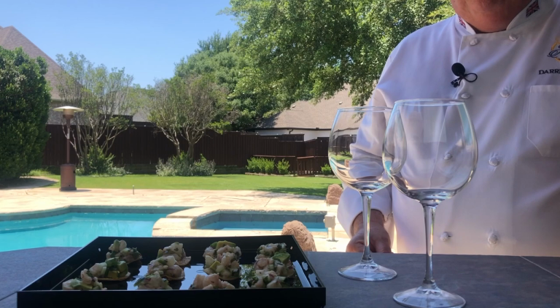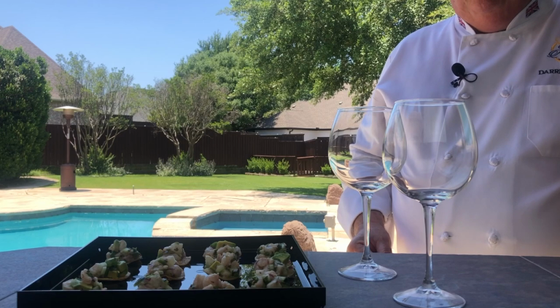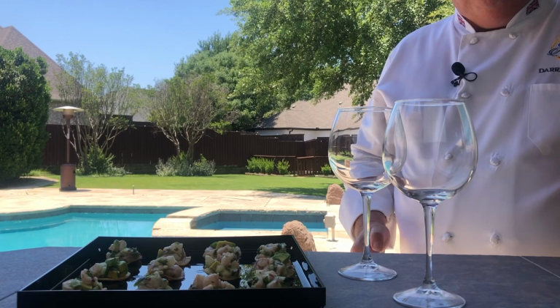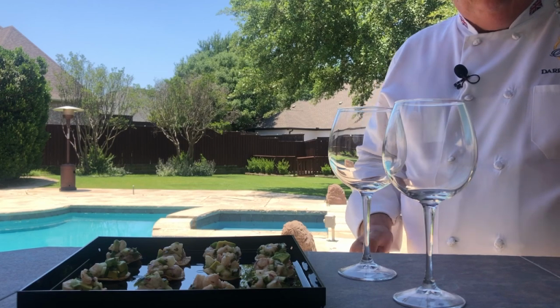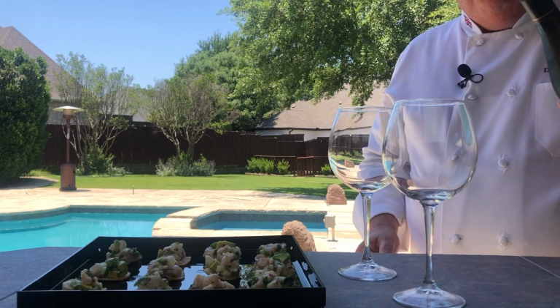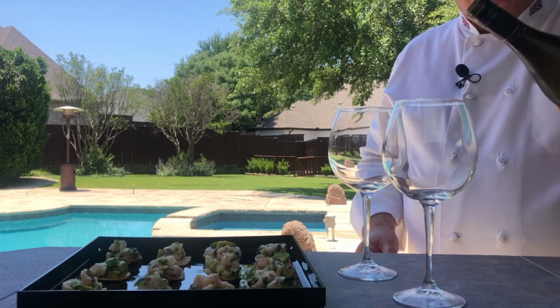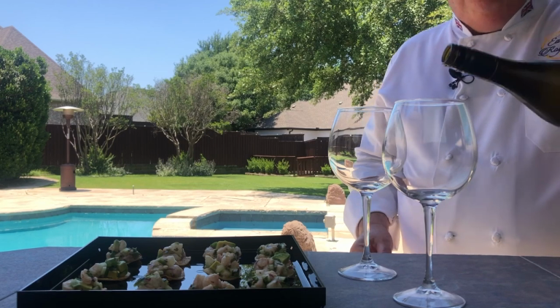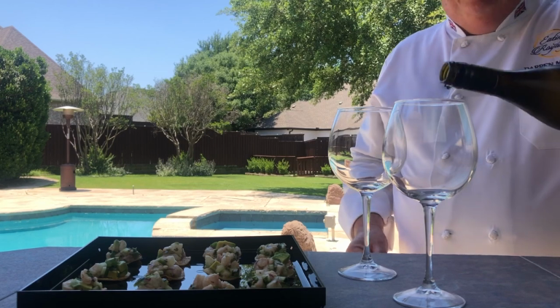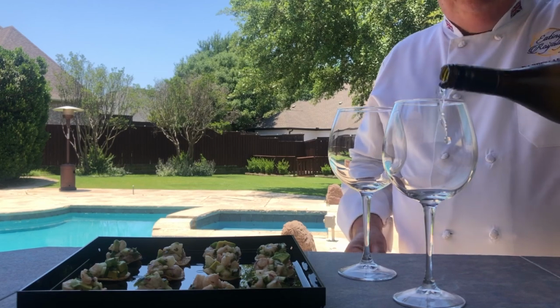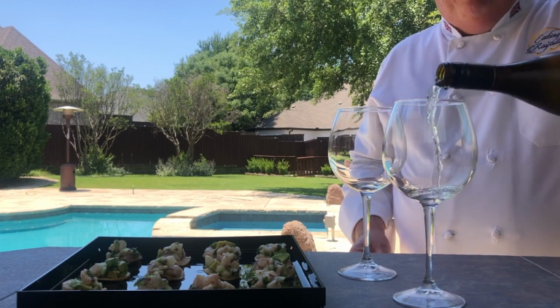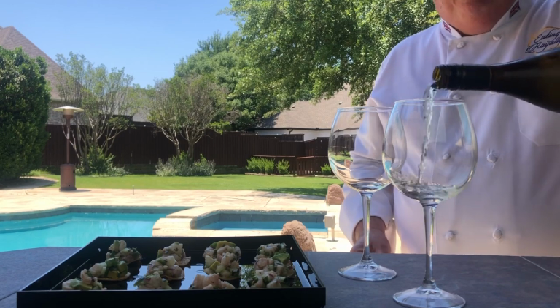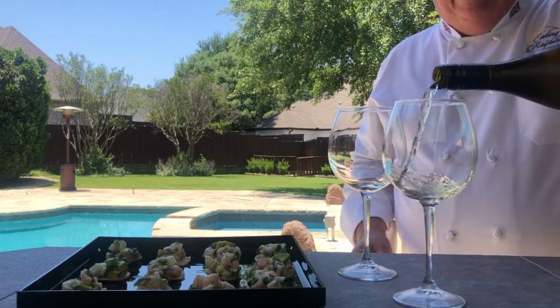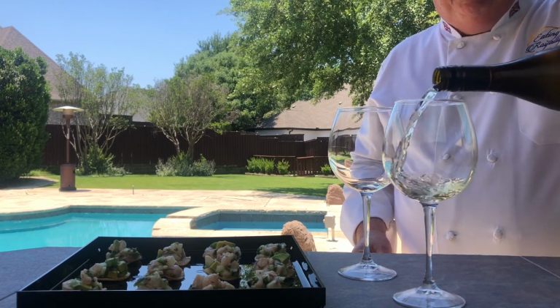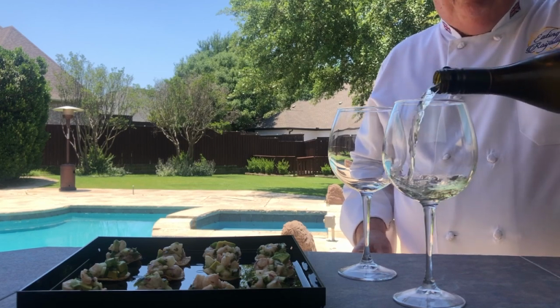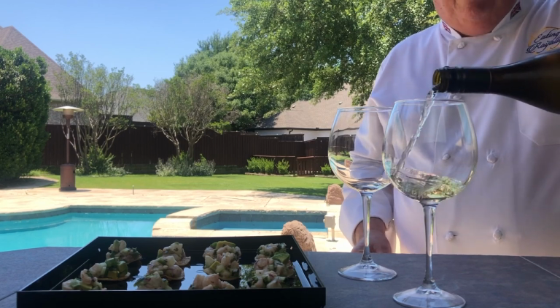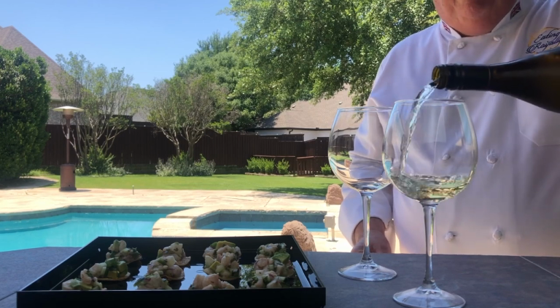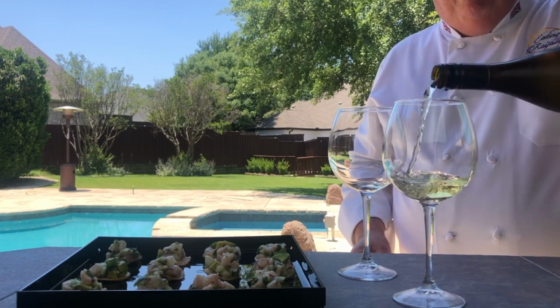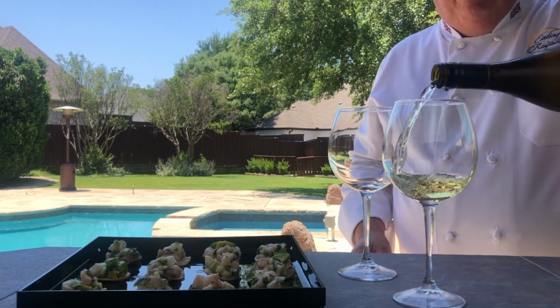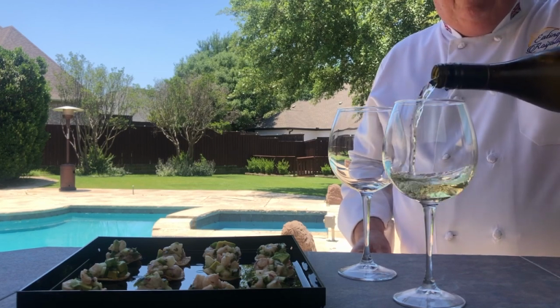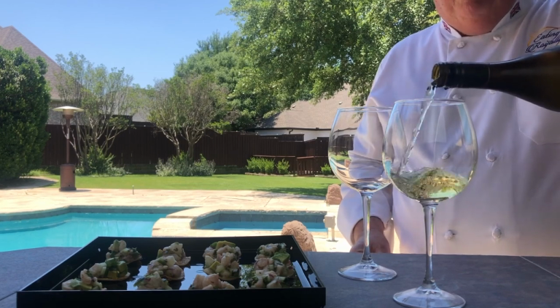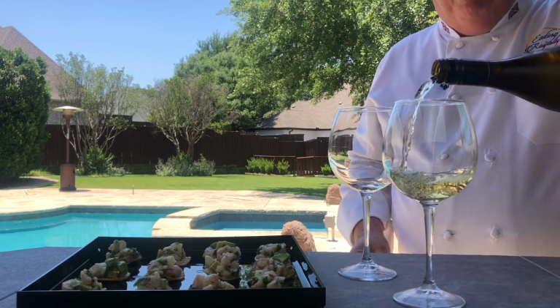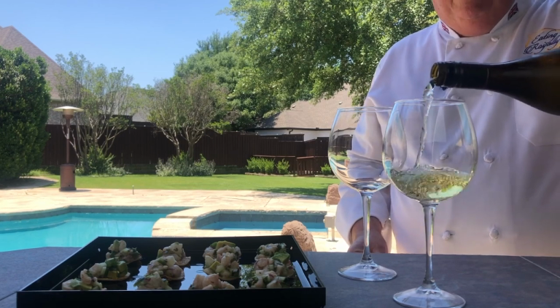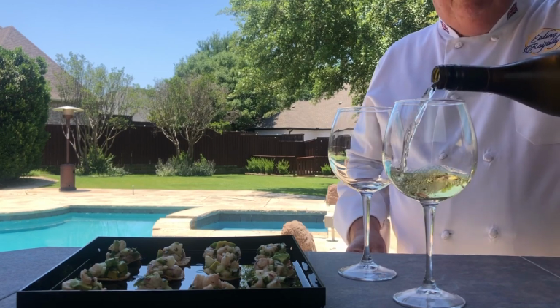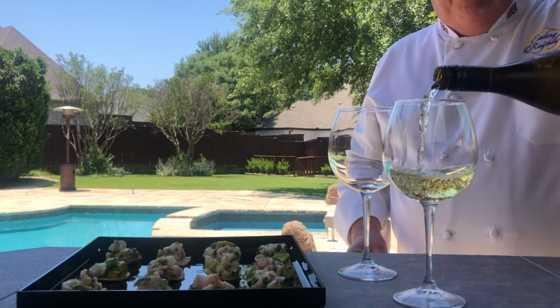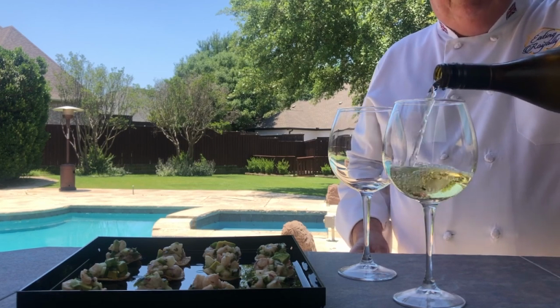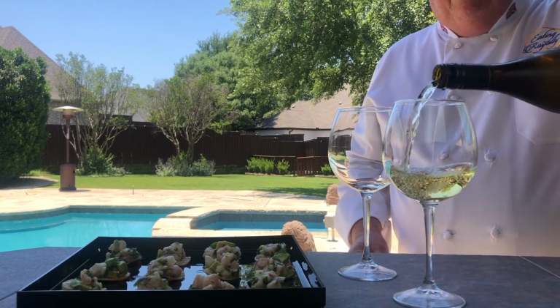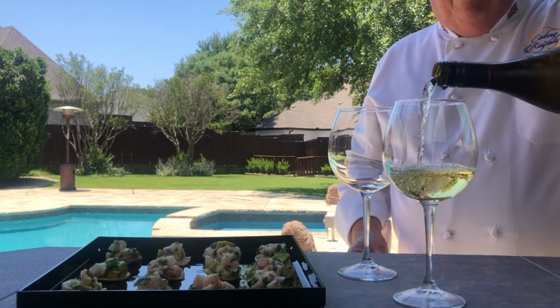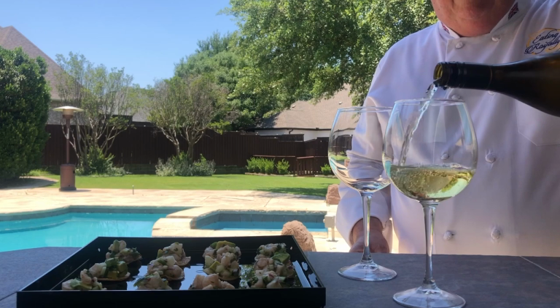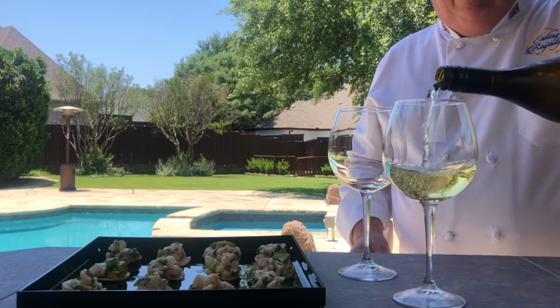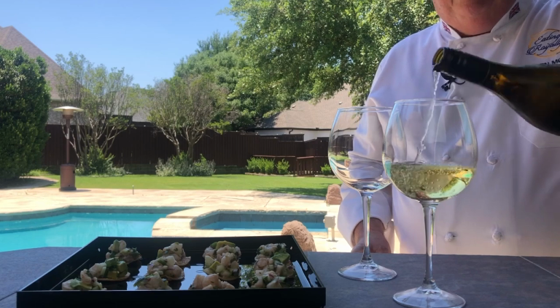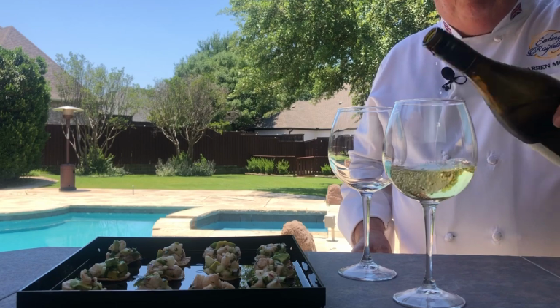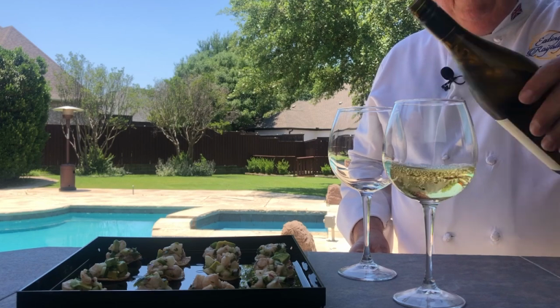All that's left to do is wait for the guests to arrive, and maybe just have a little glass of wine.